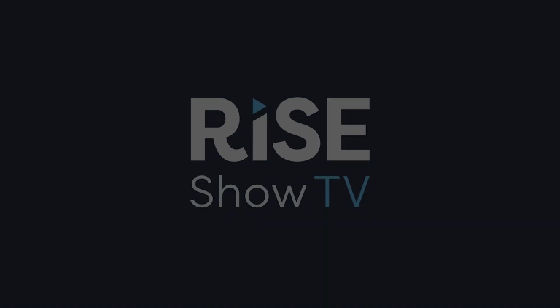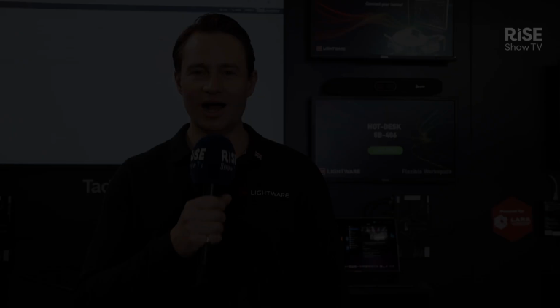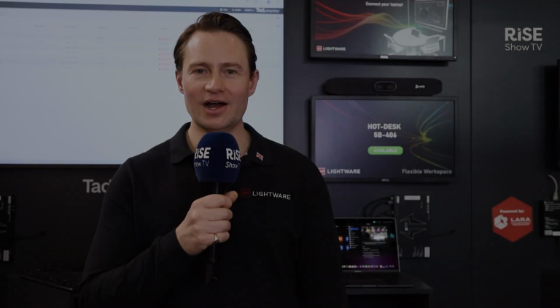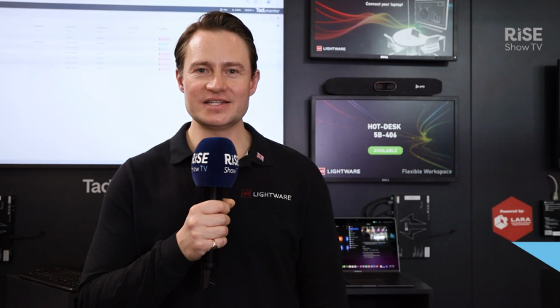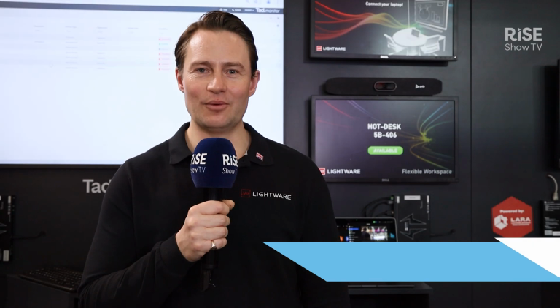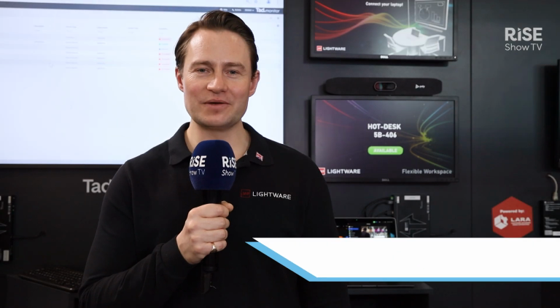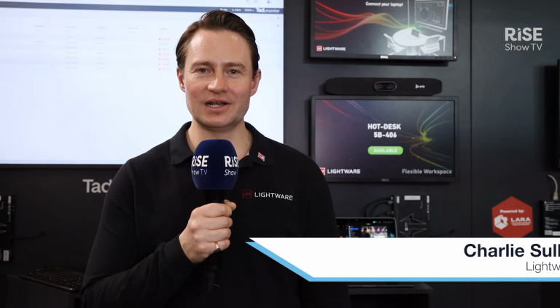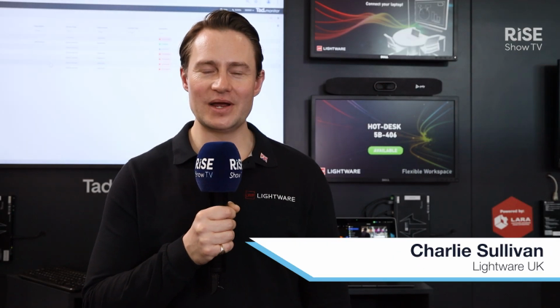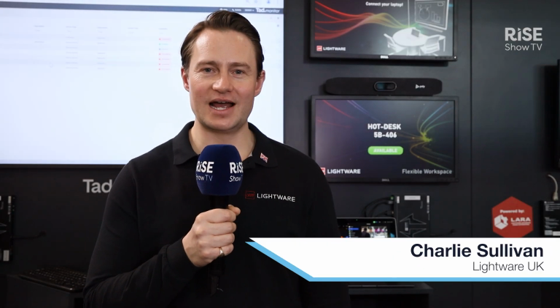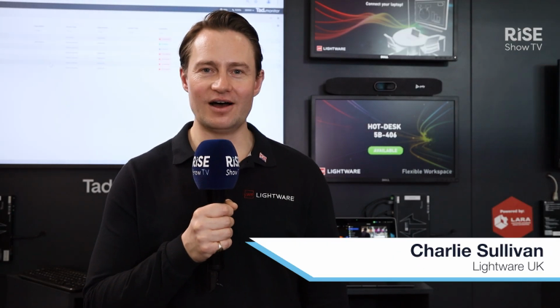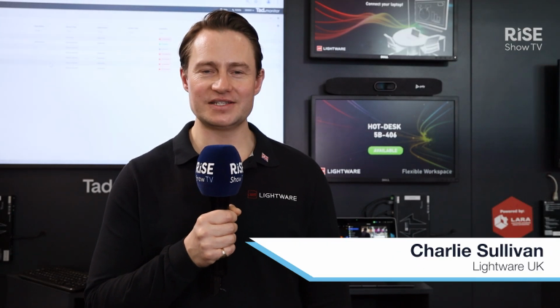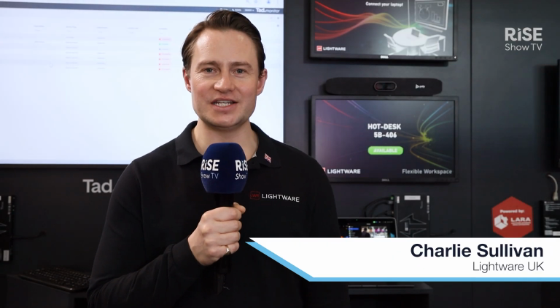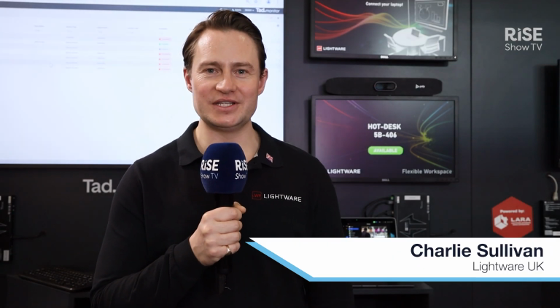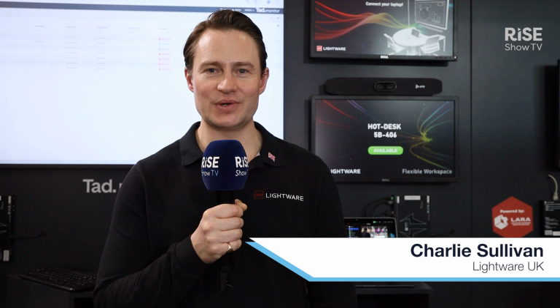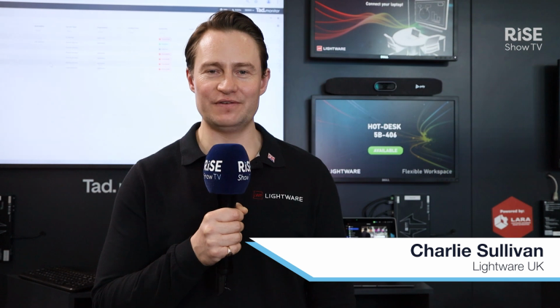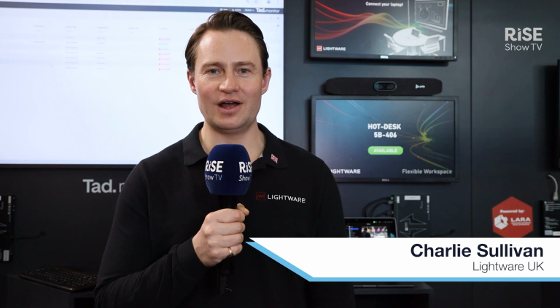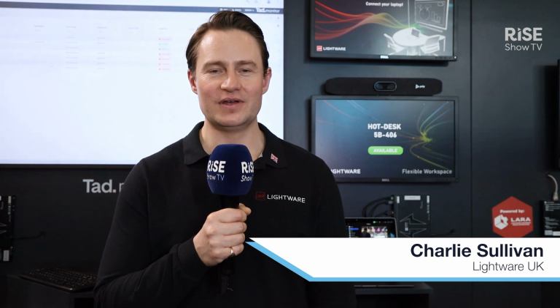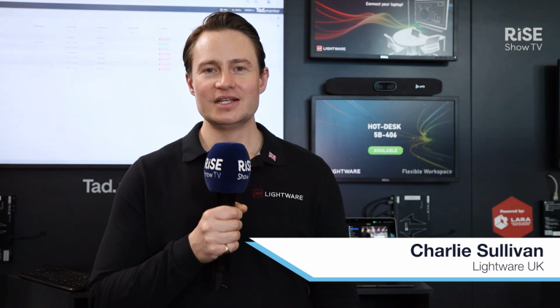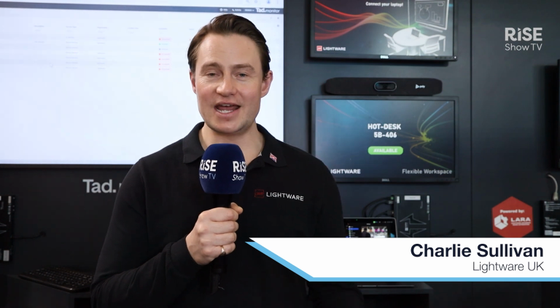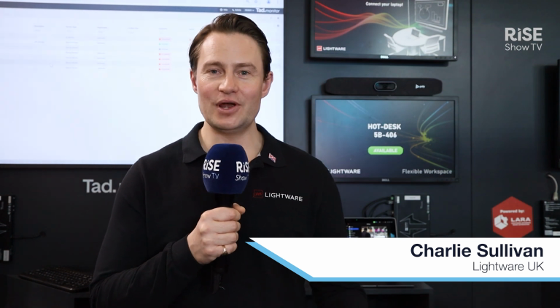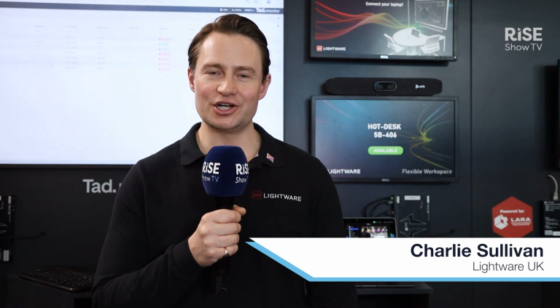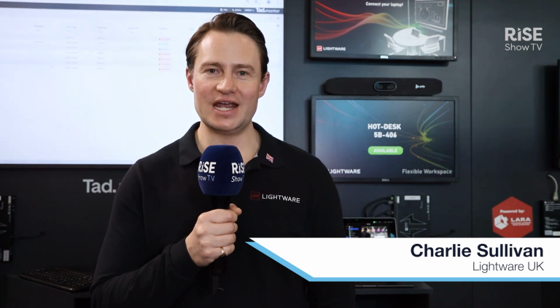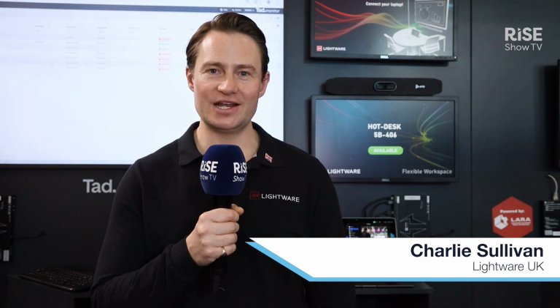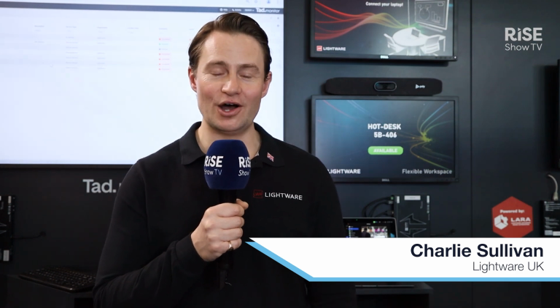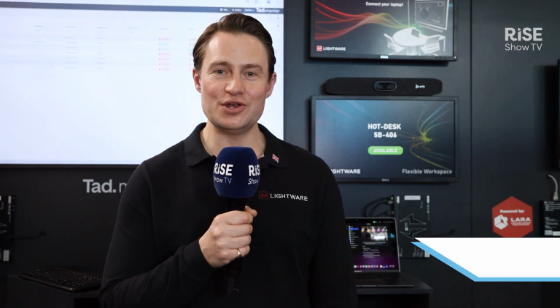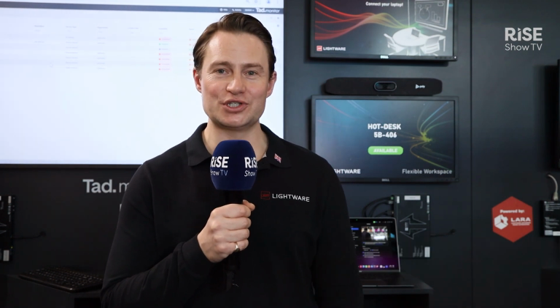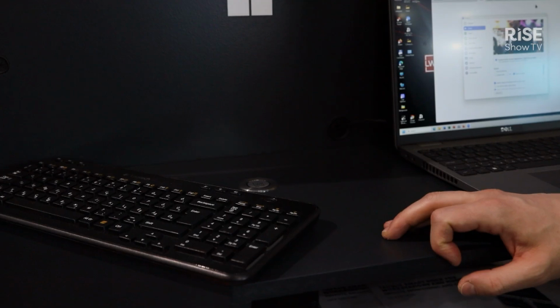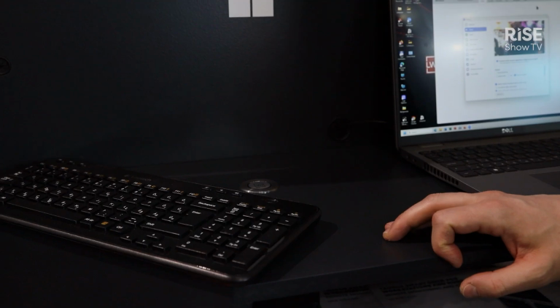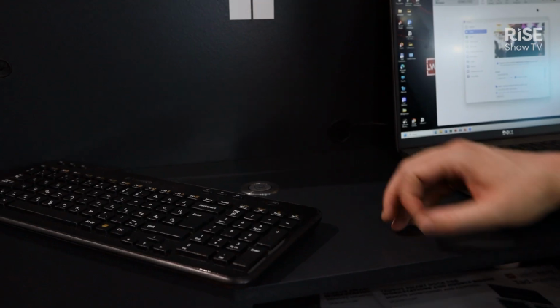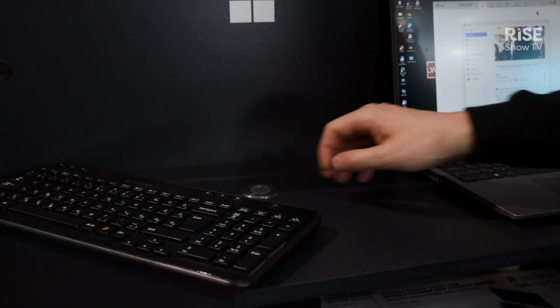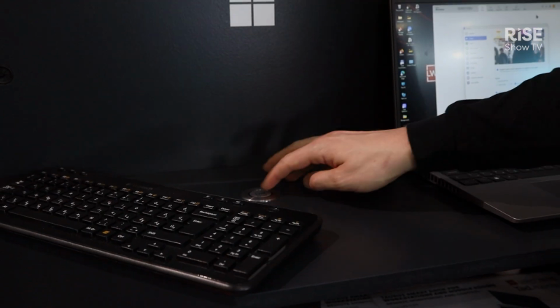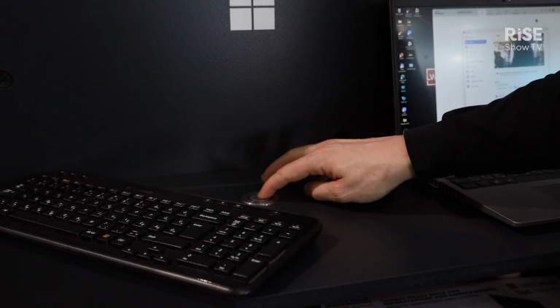Hi guys and welcome to the LightWare stand at ISE 2025. Today we are showcasing our new Taurus 1x1 dock.